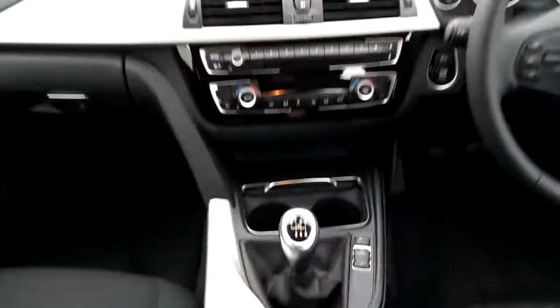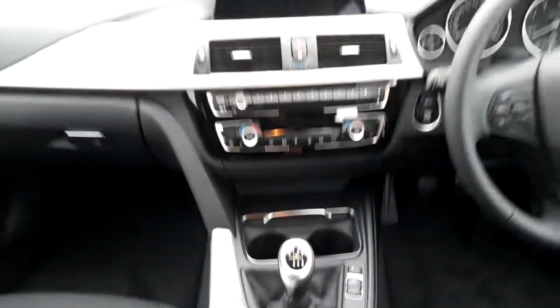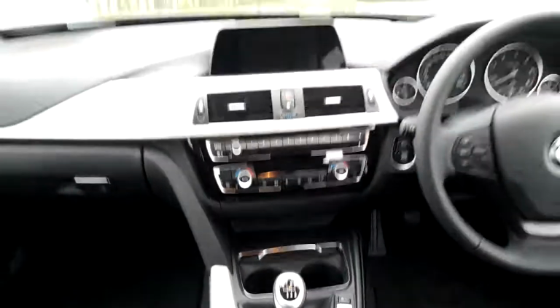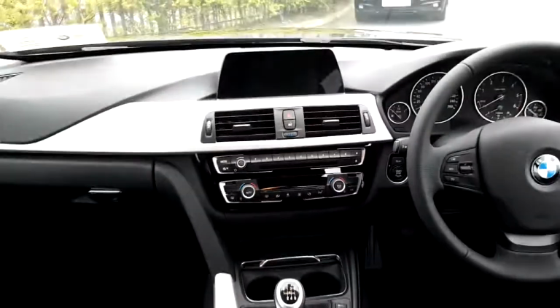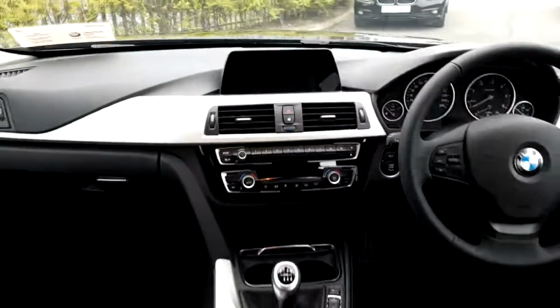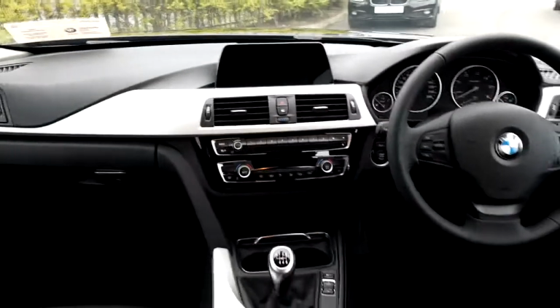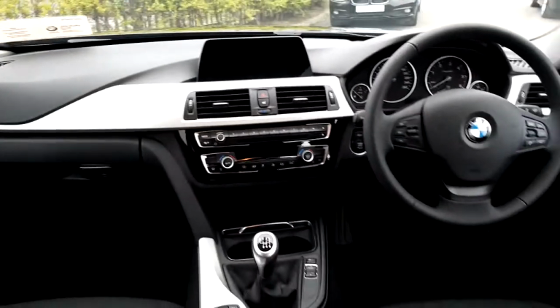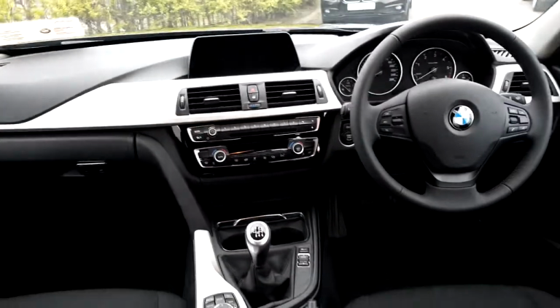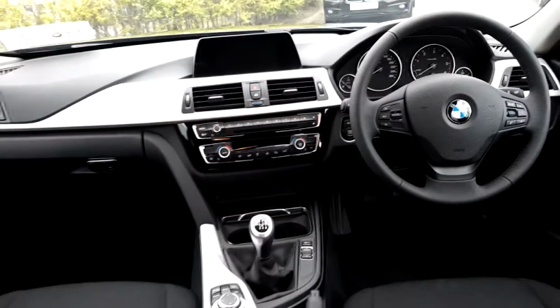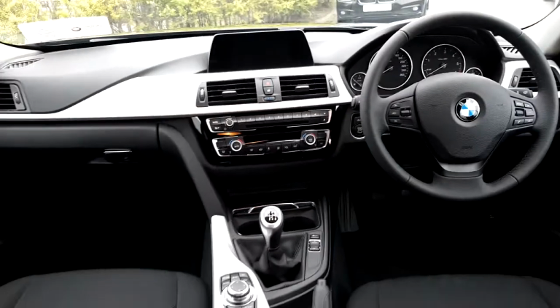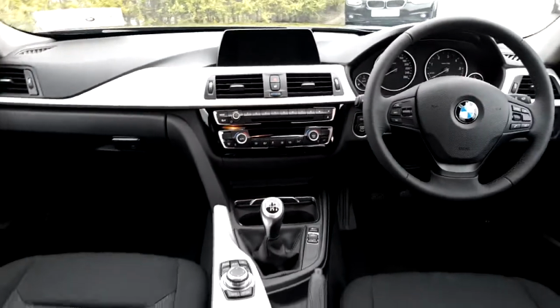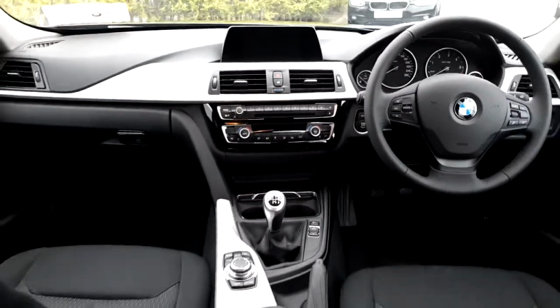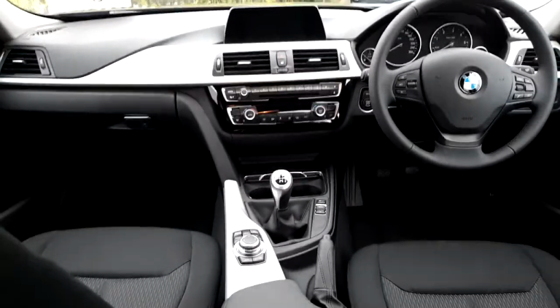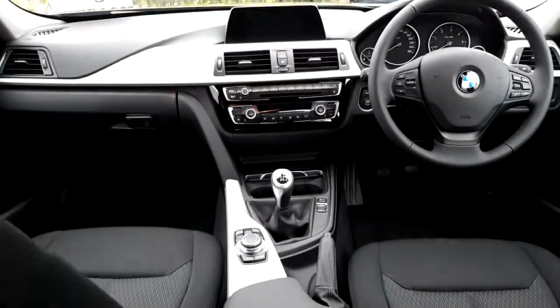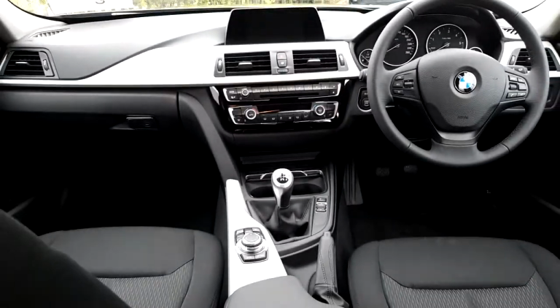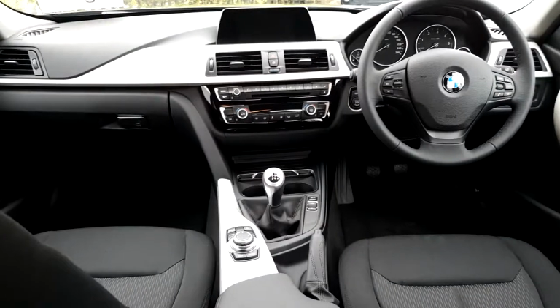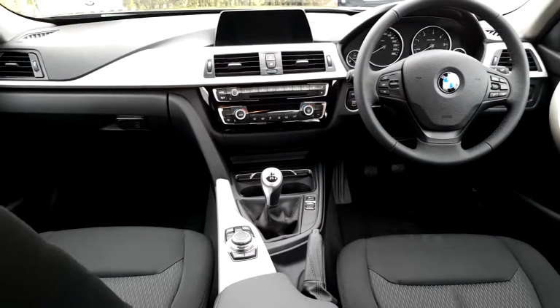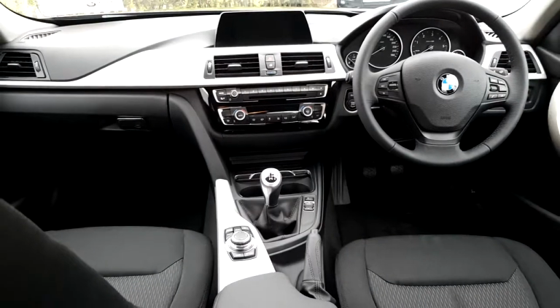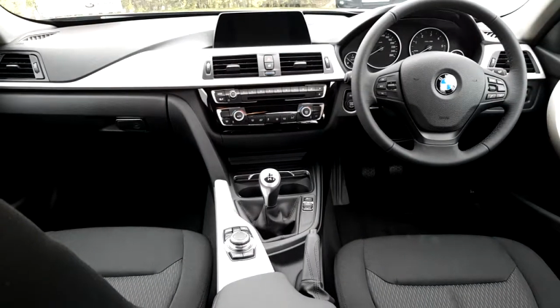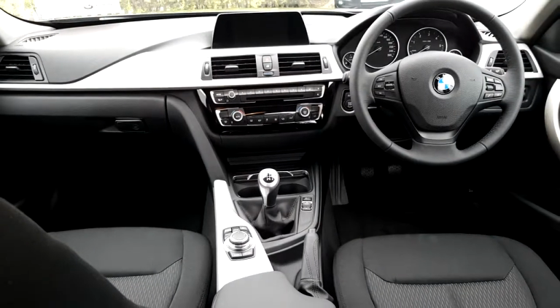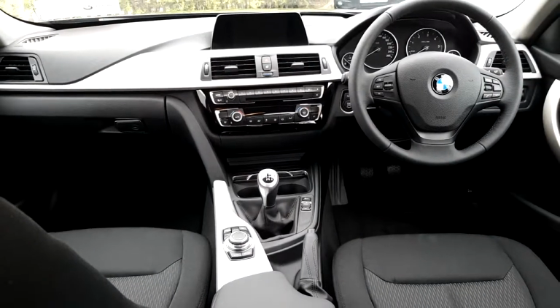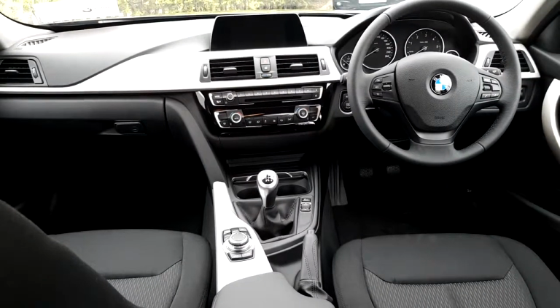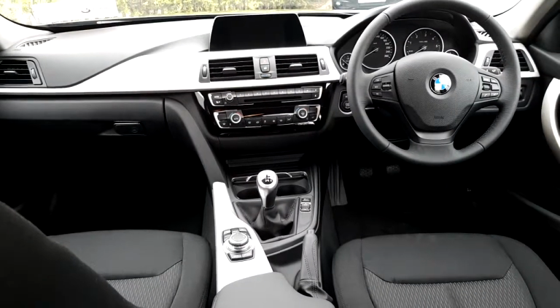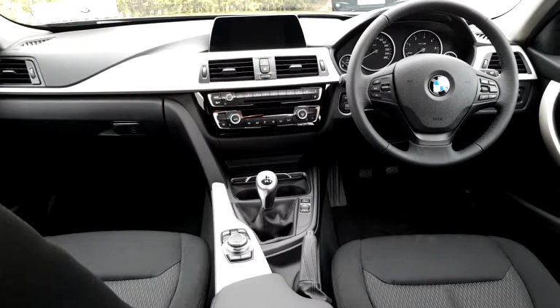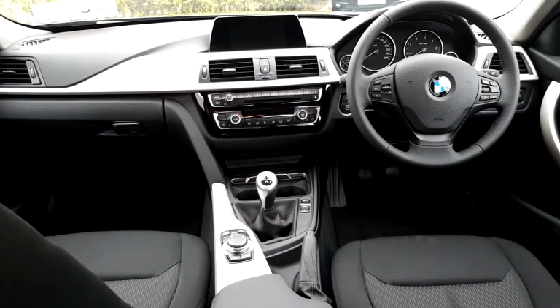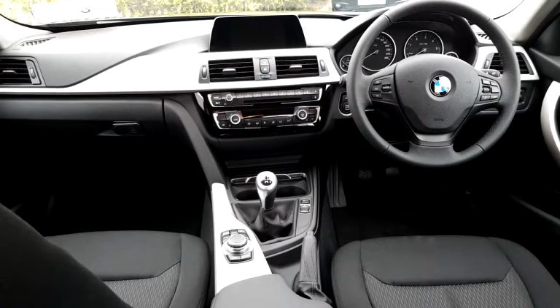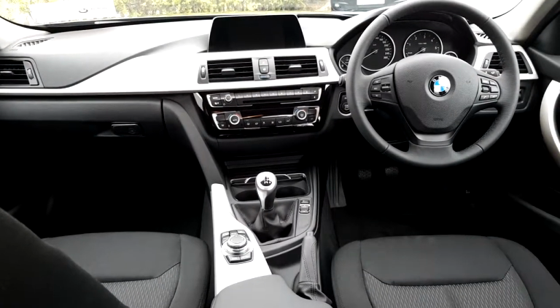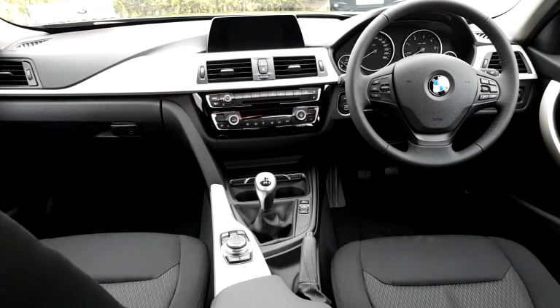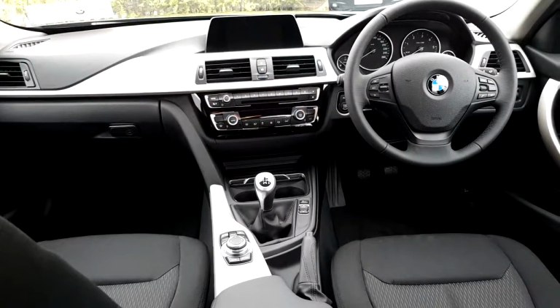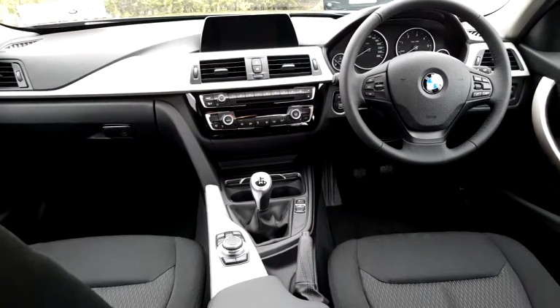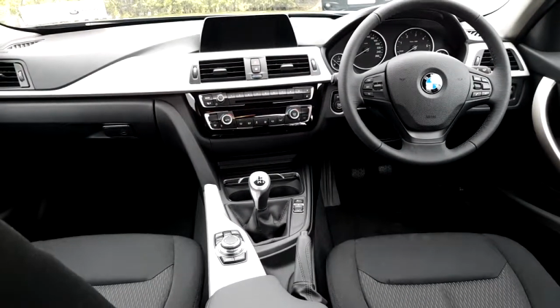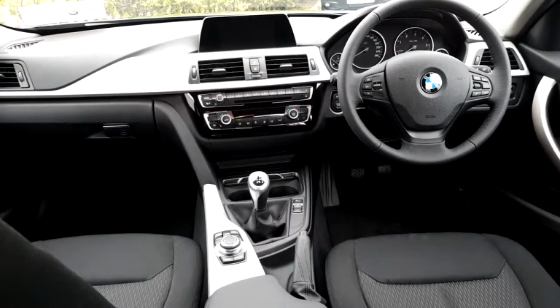This 3 Series, like many of our other BMW Premium Select vehicles, comes with a minimum of 2 years warranty.